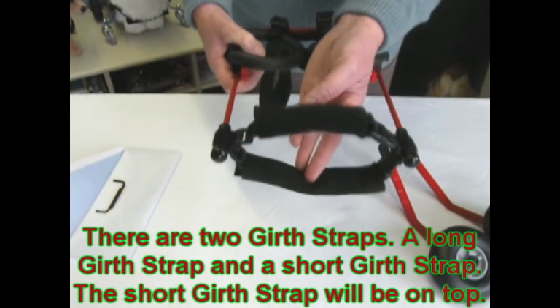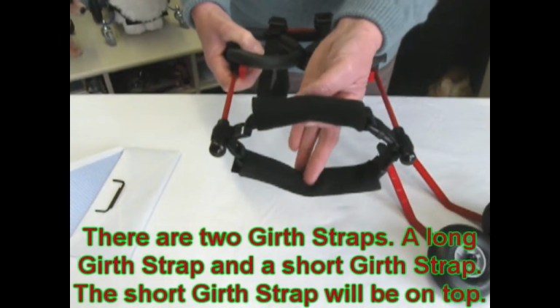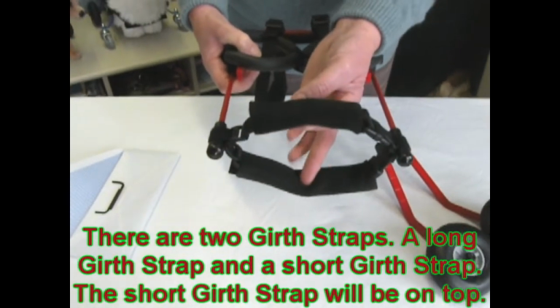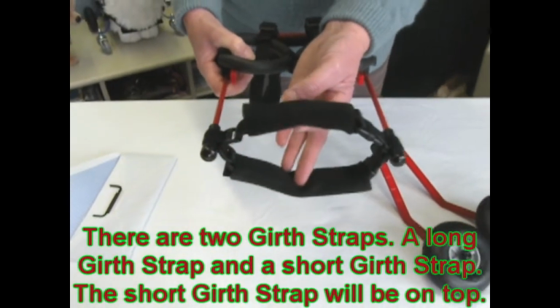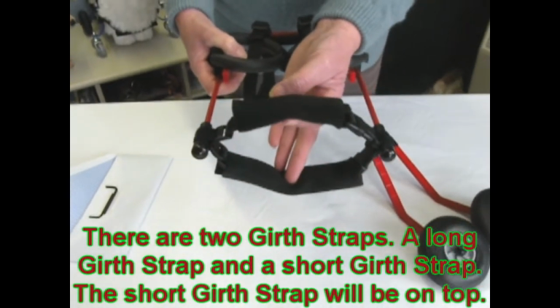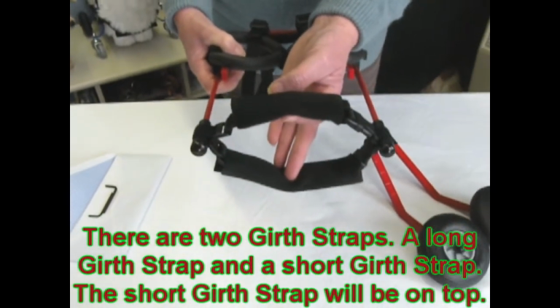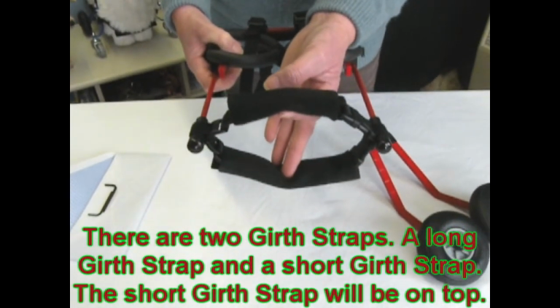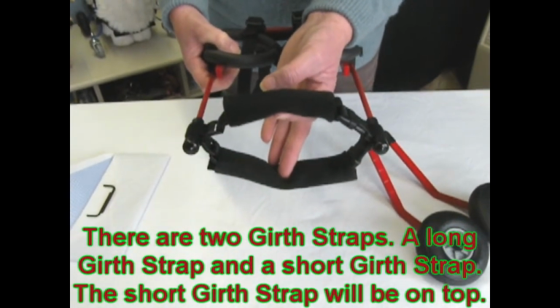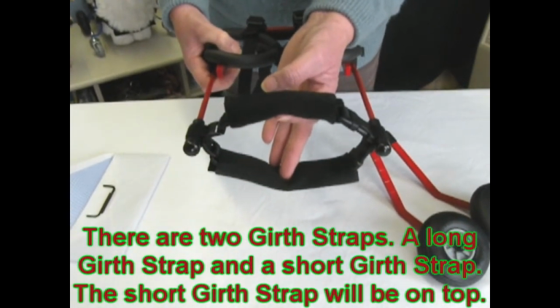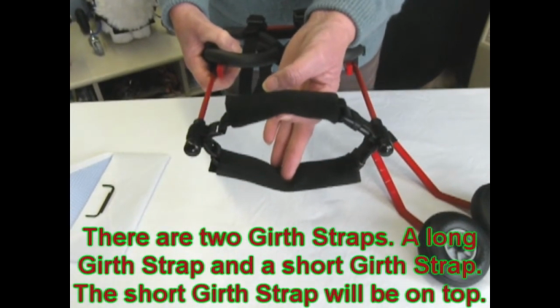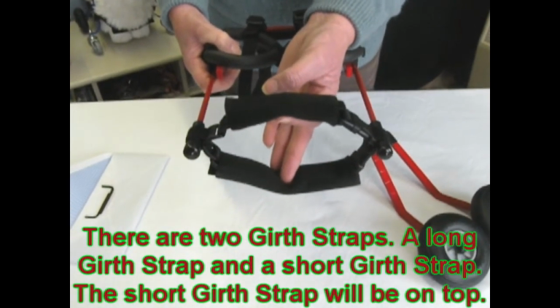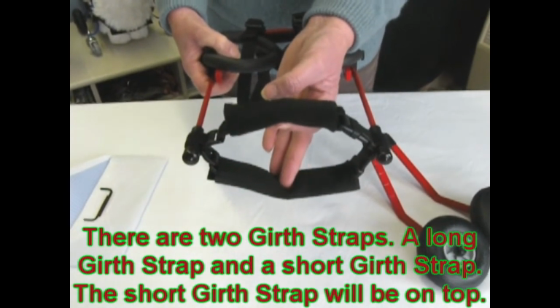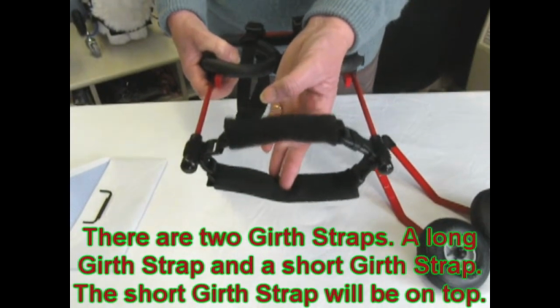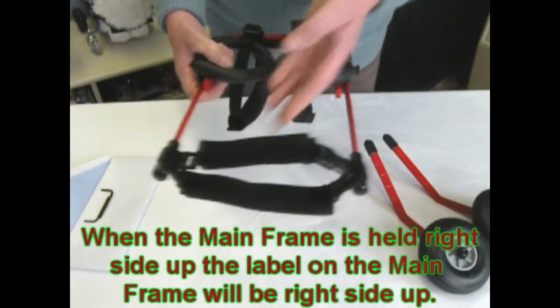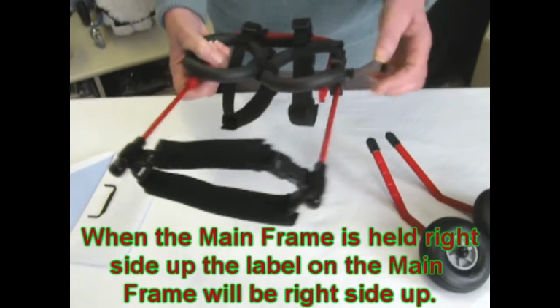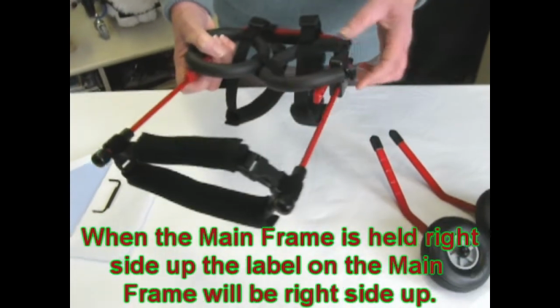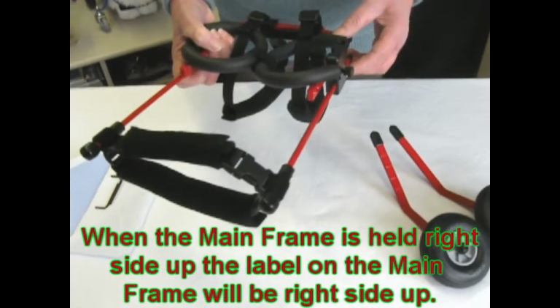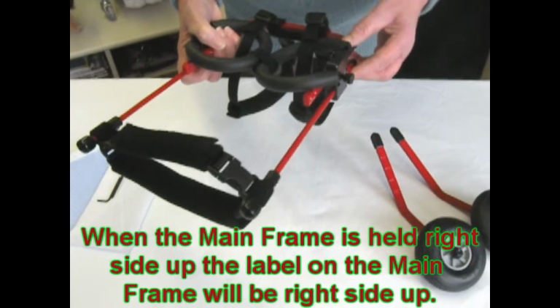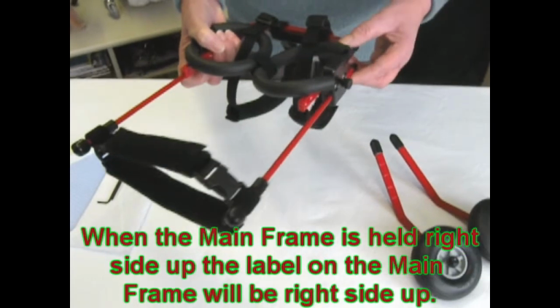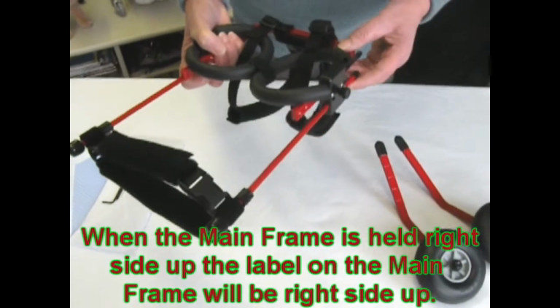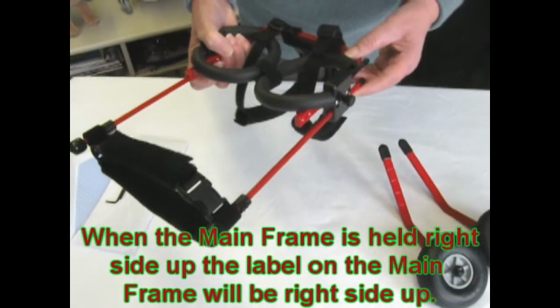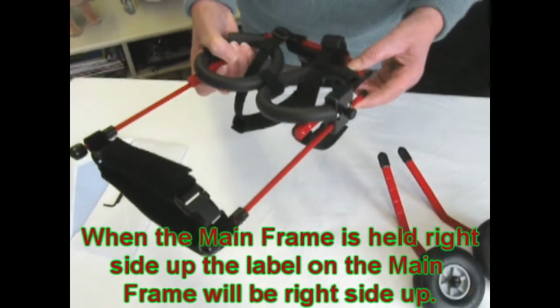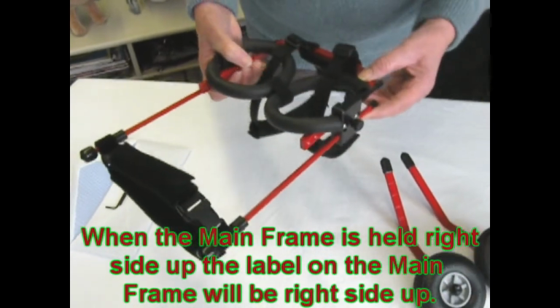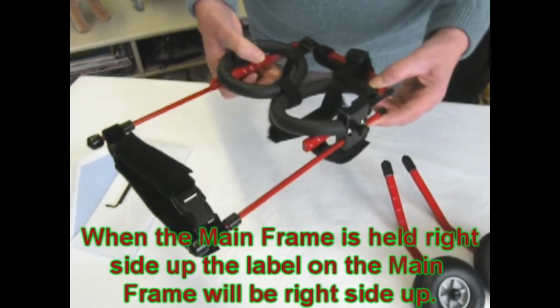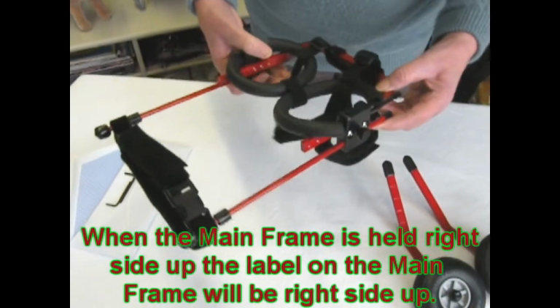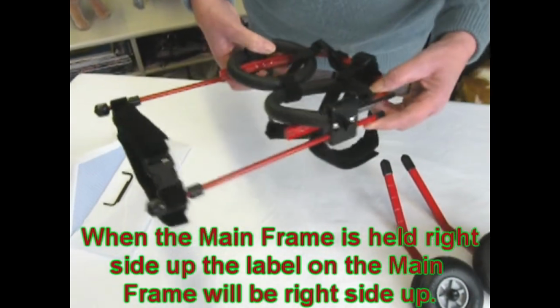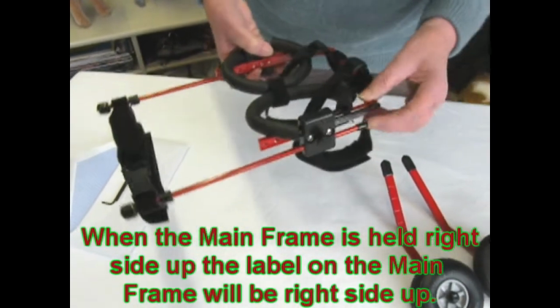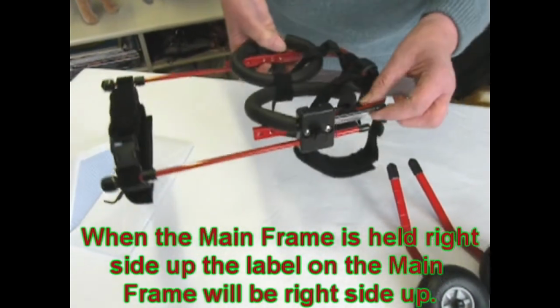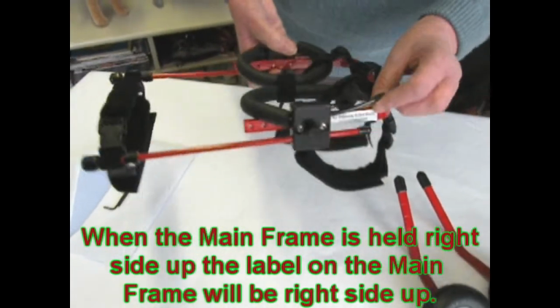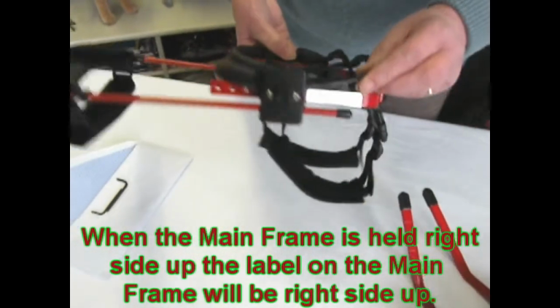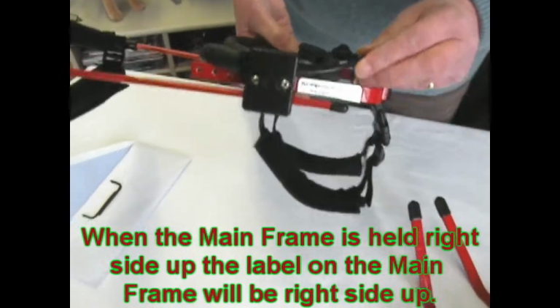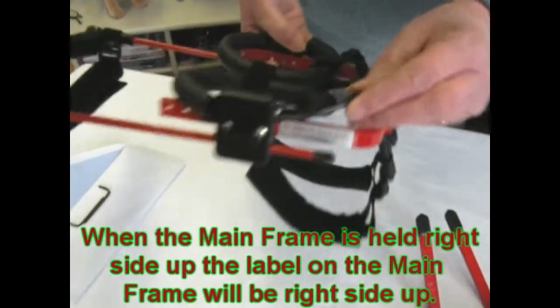The short one is always on the top. When the frame is held right side up, you will notice that the label is right side up.